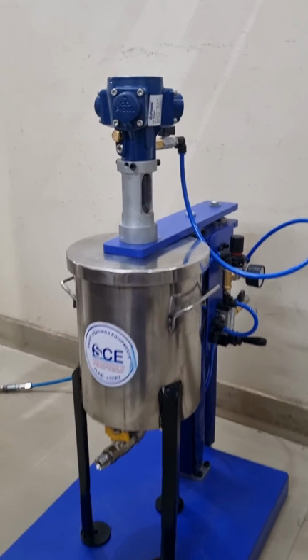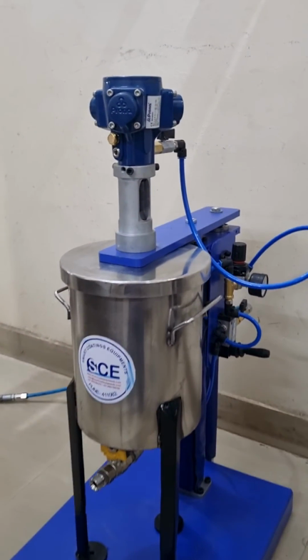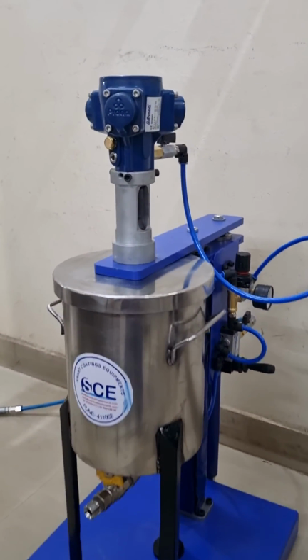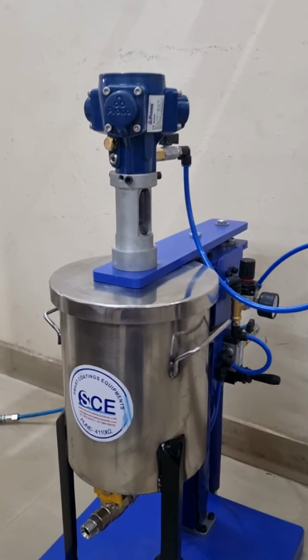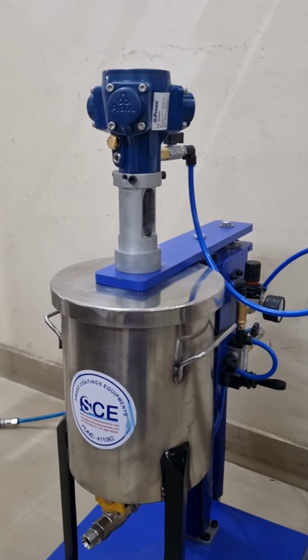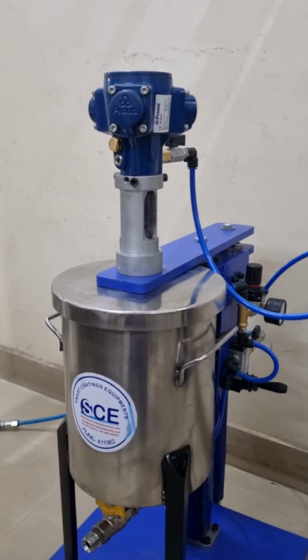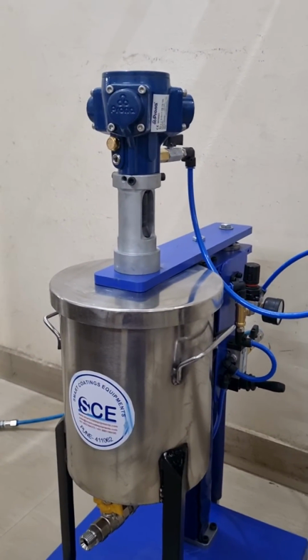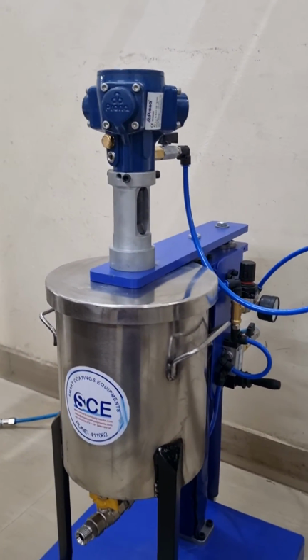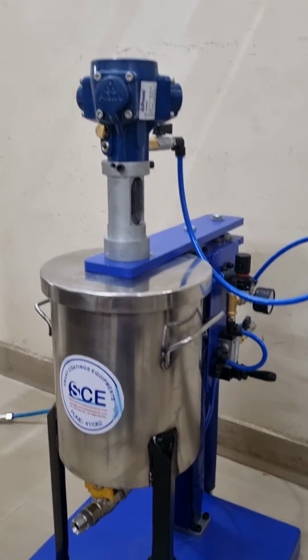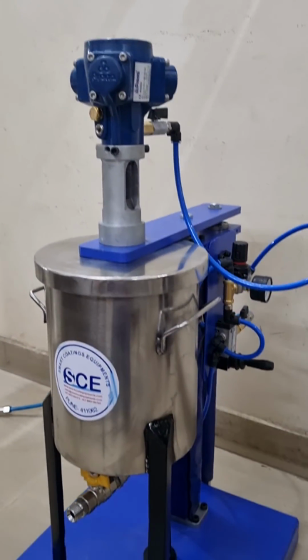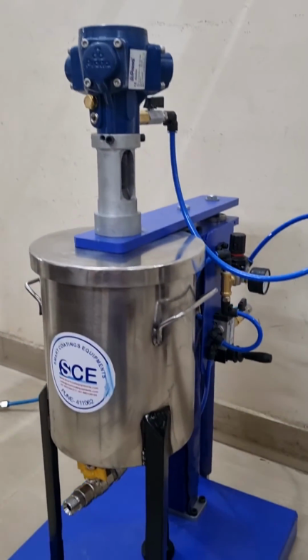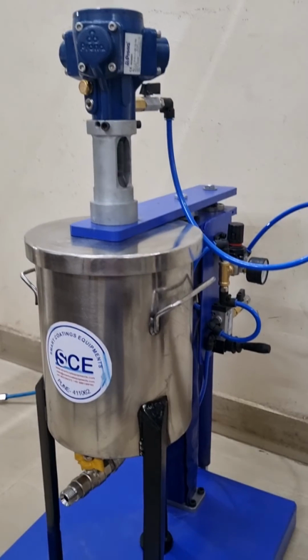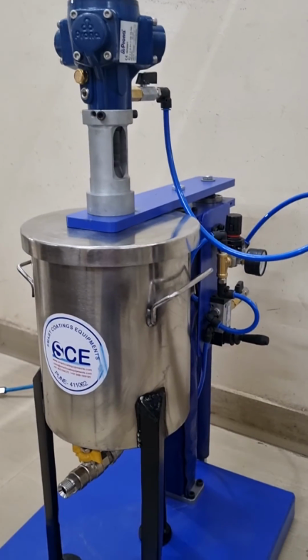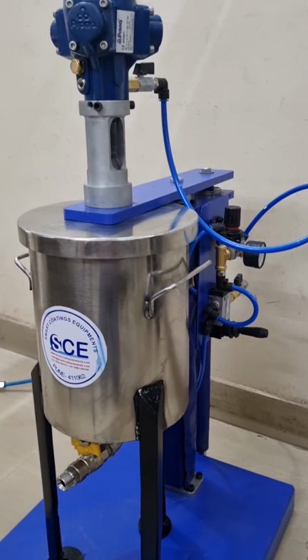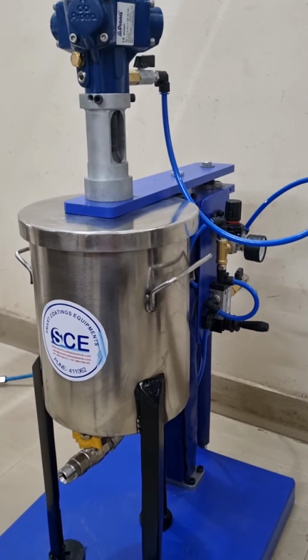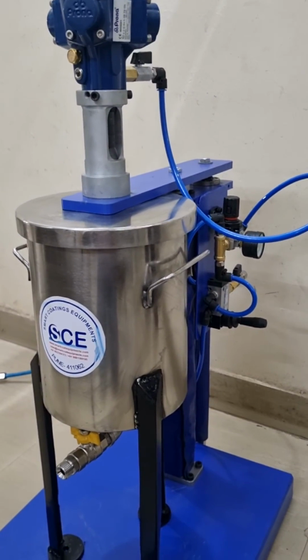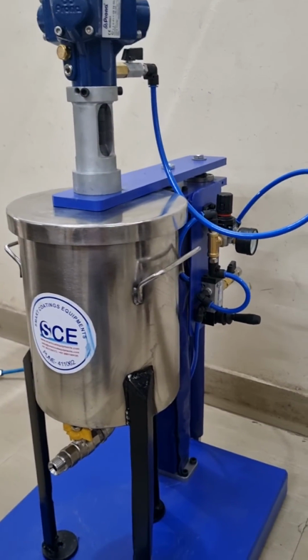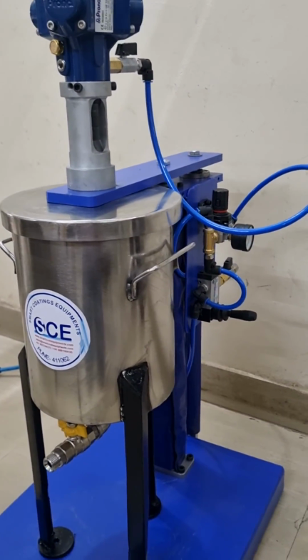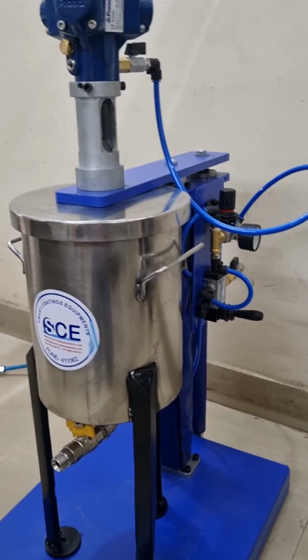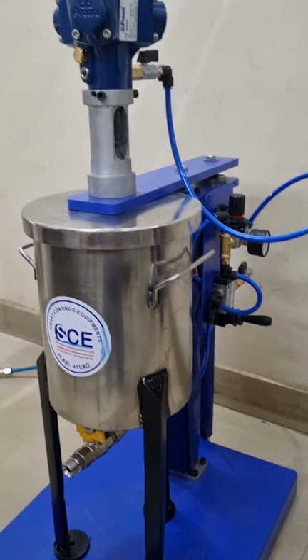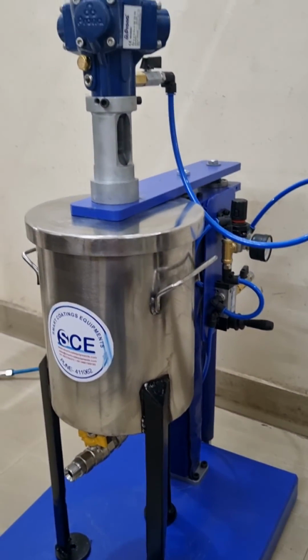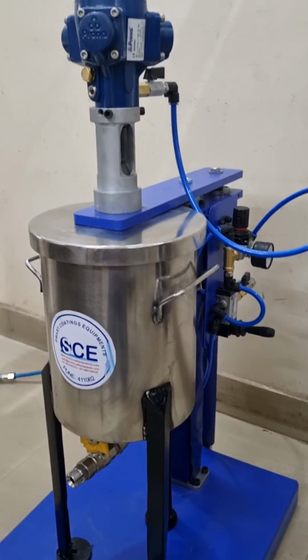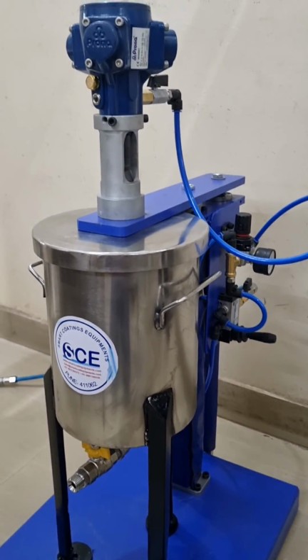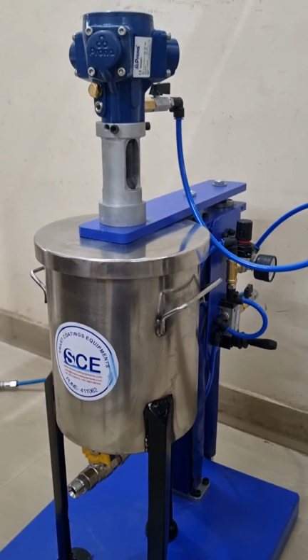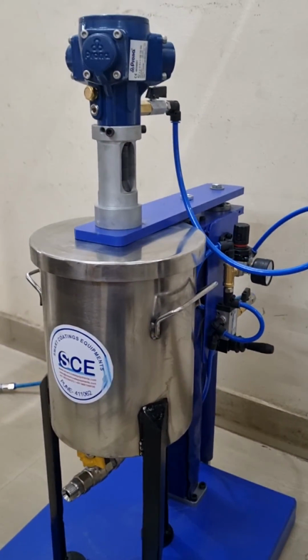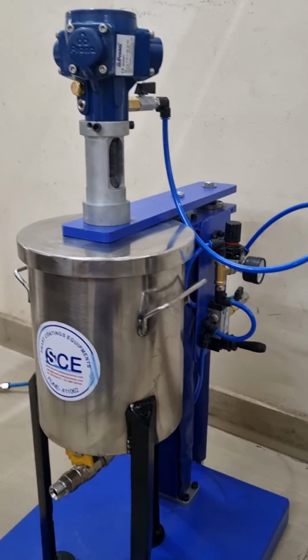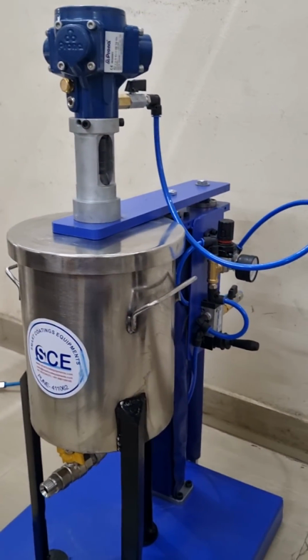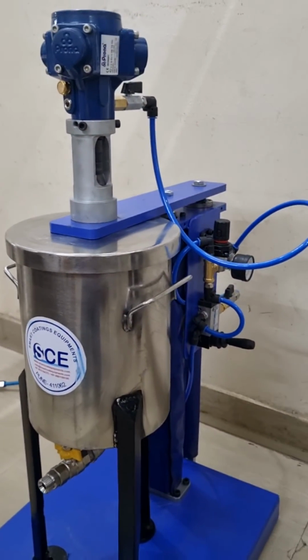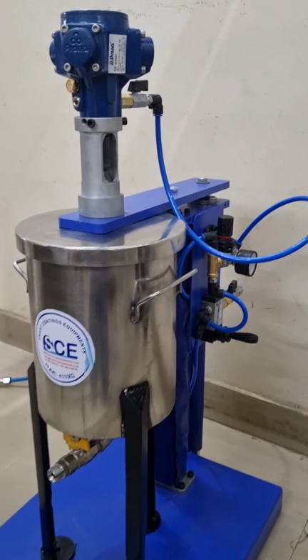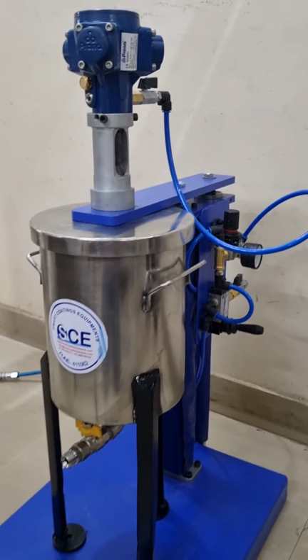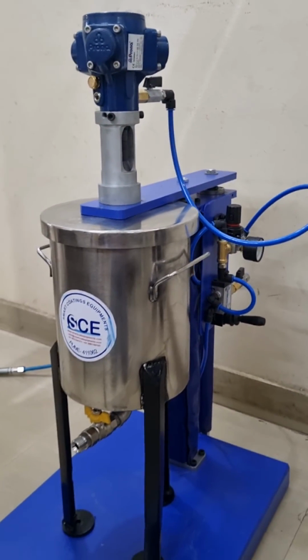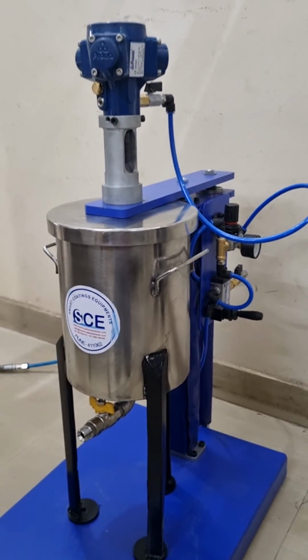Stirring. Plus self elevating lid plus agitator. Unique combination.